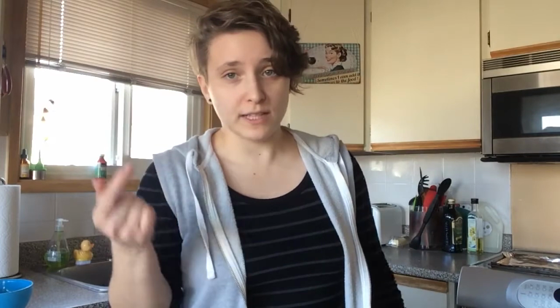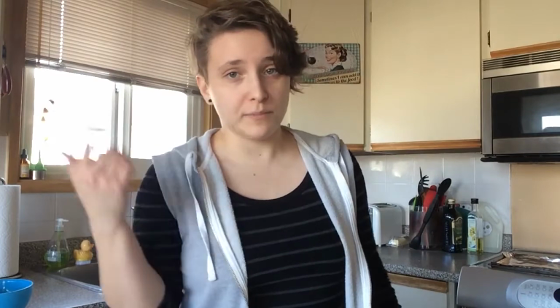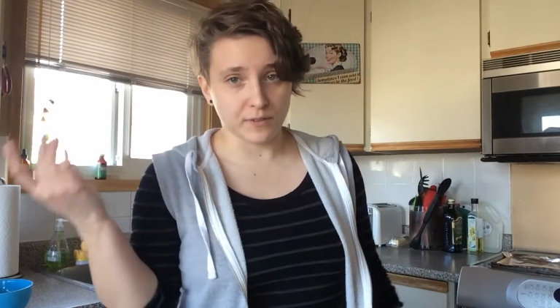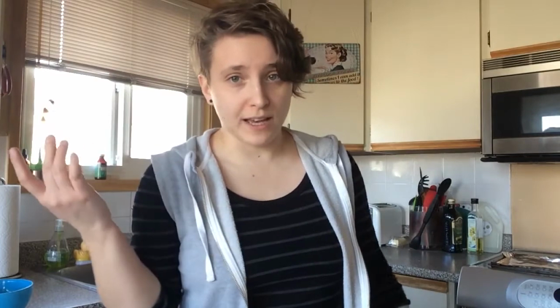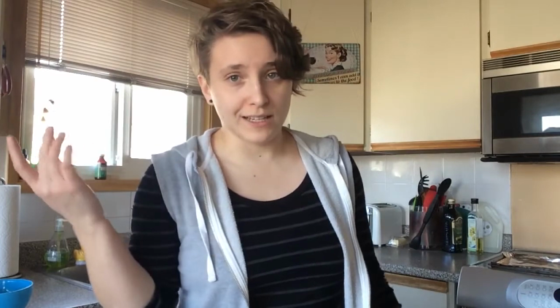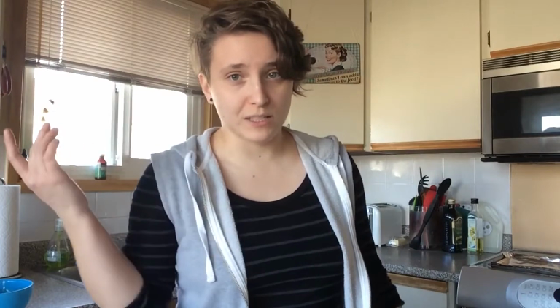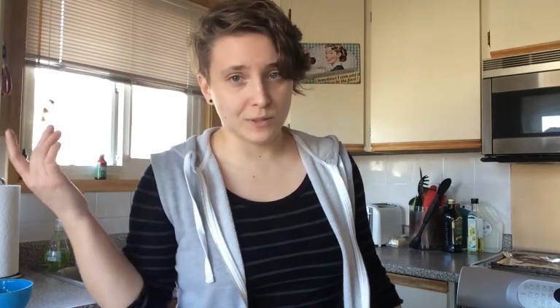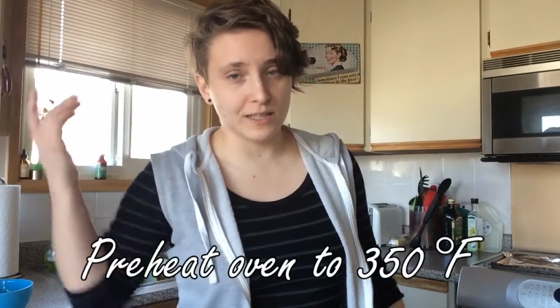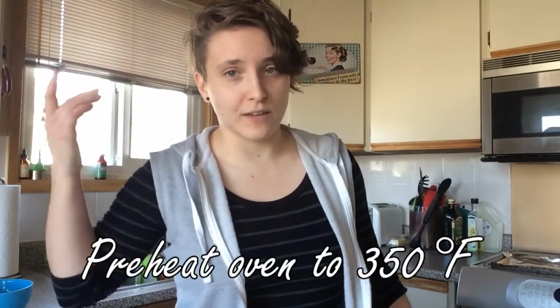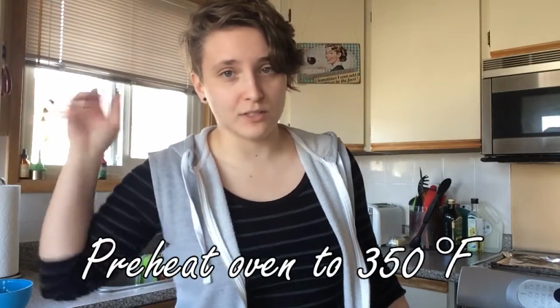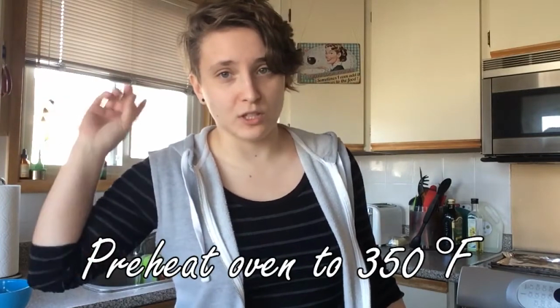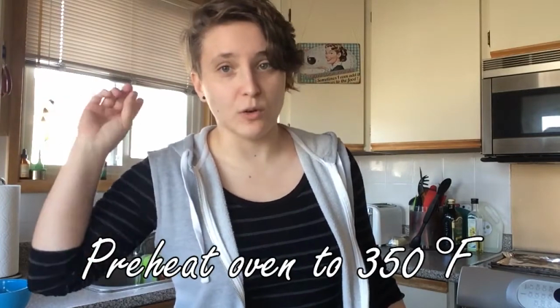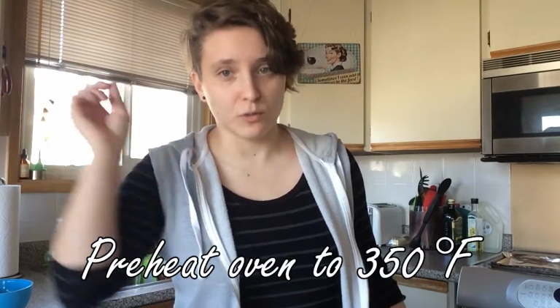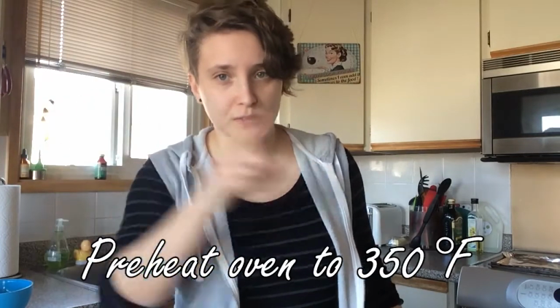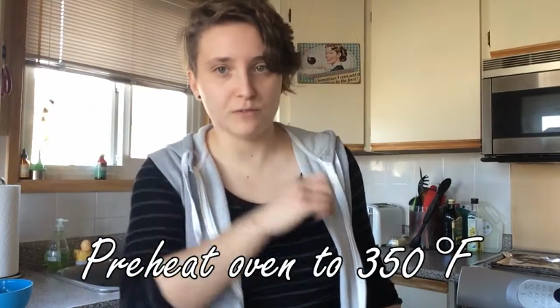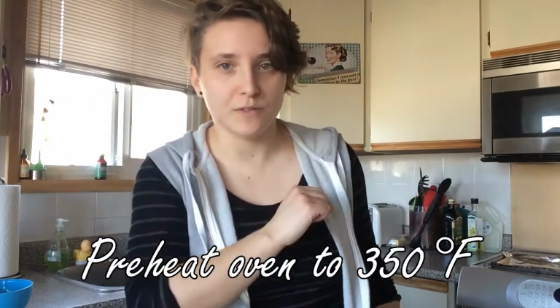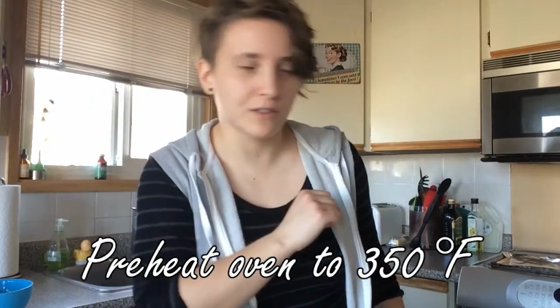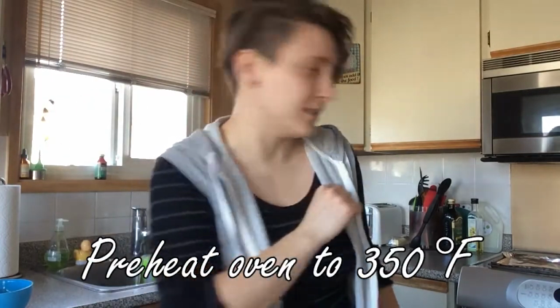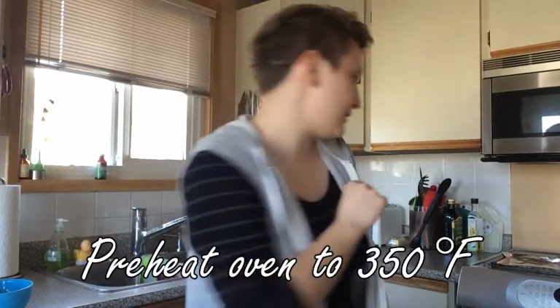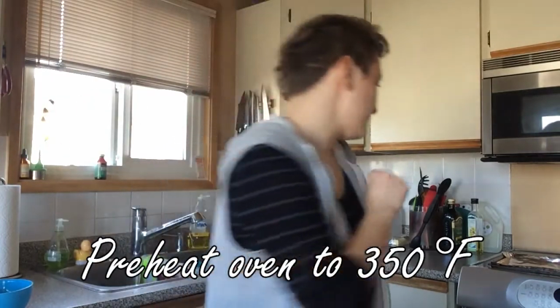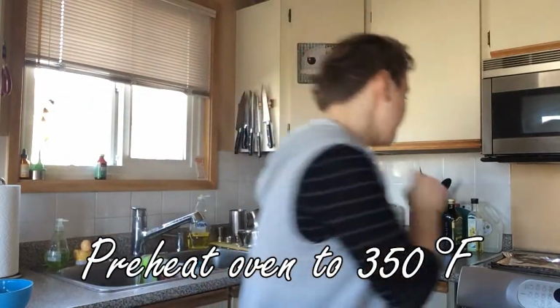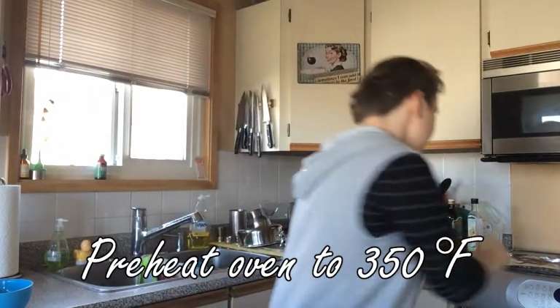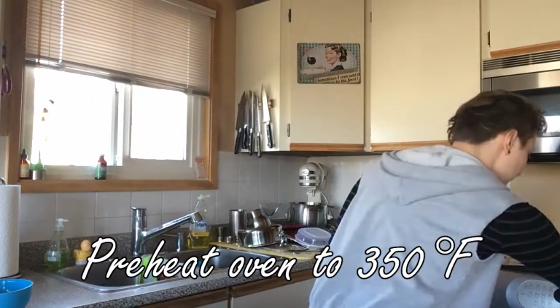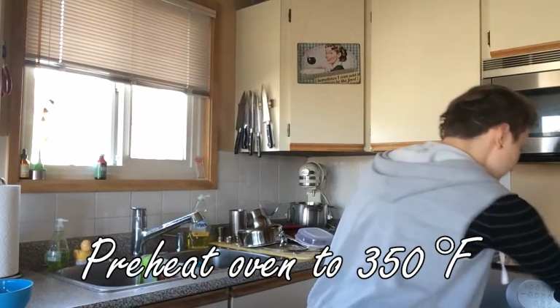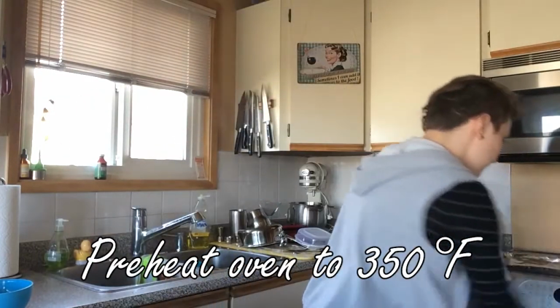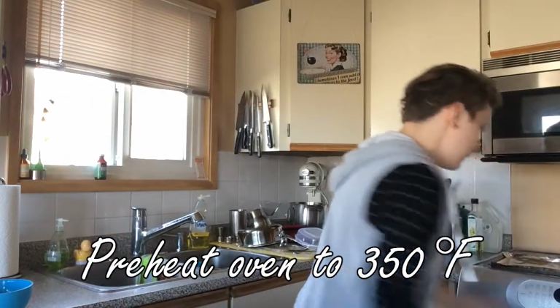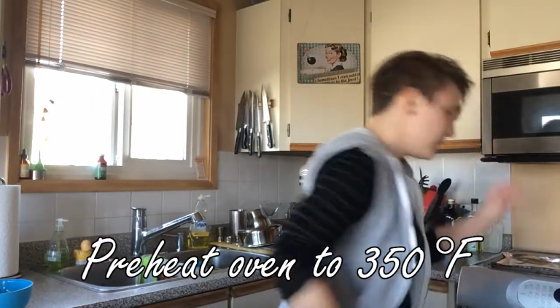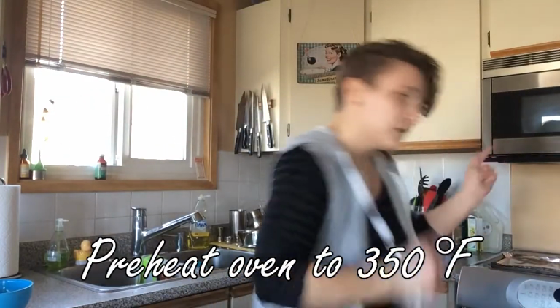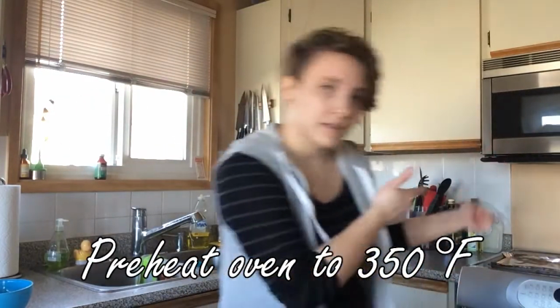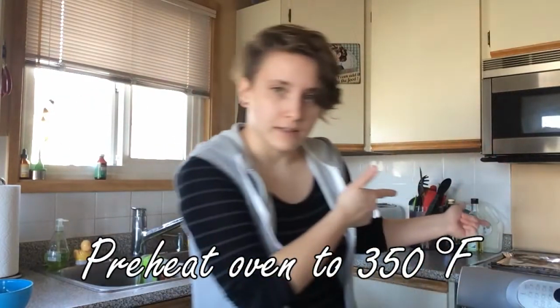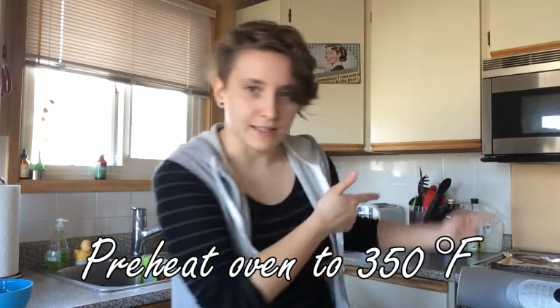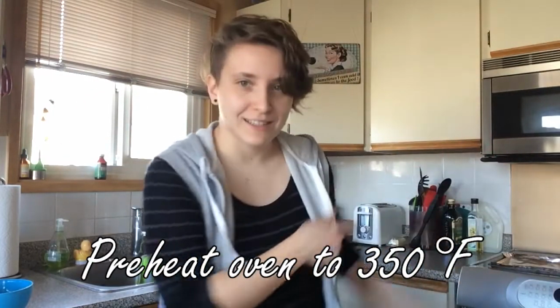The first step is to preheat the oven to 350 degrees. Nice.